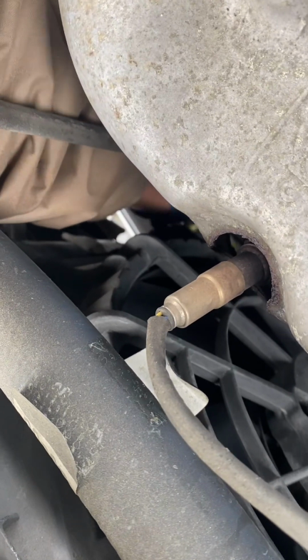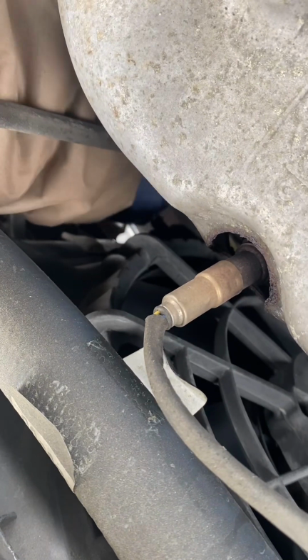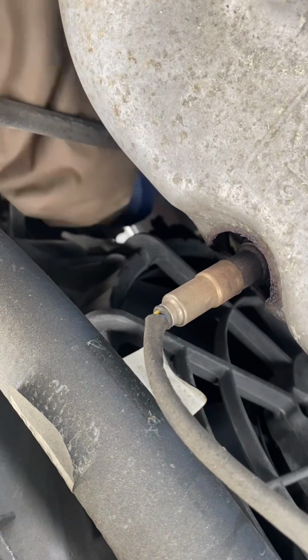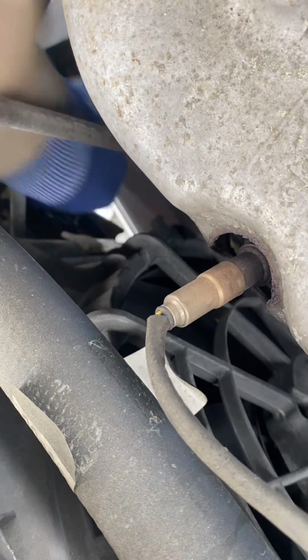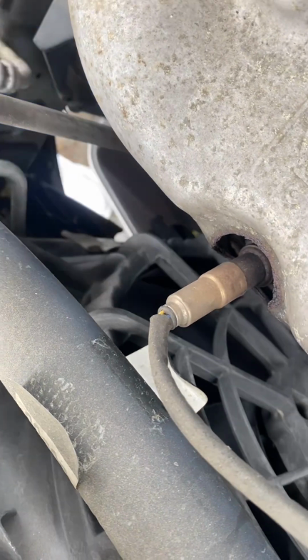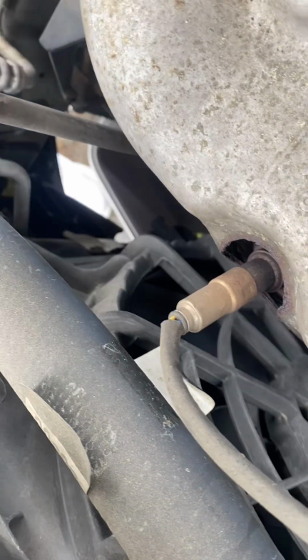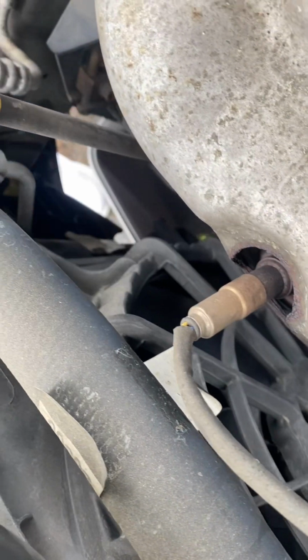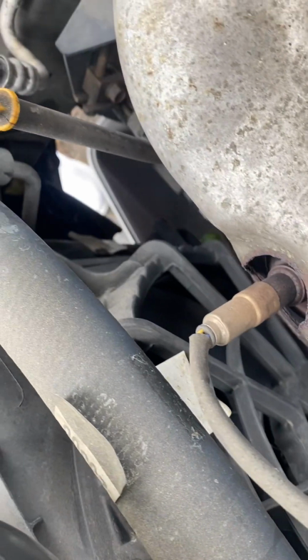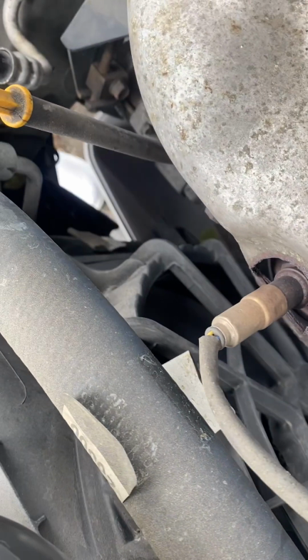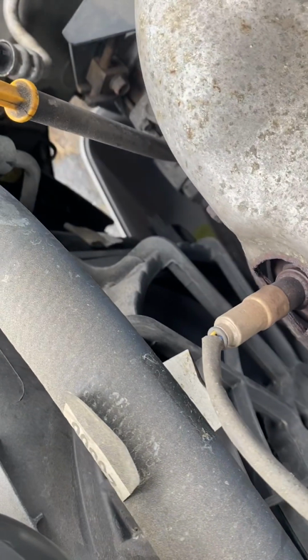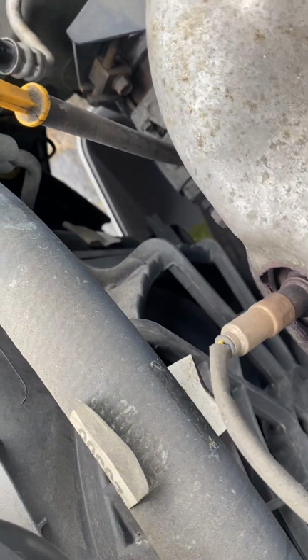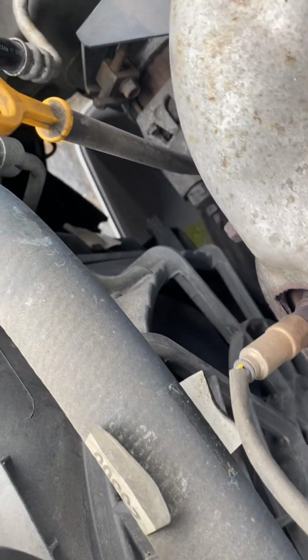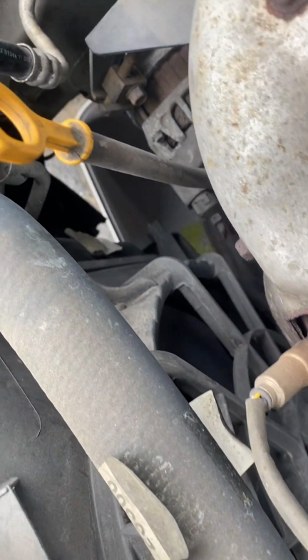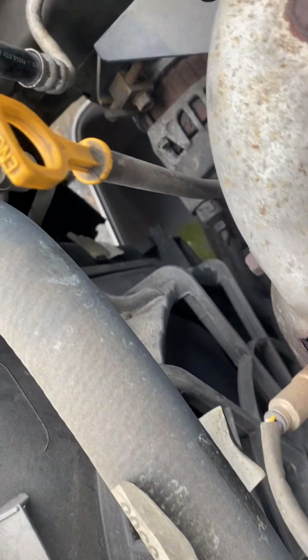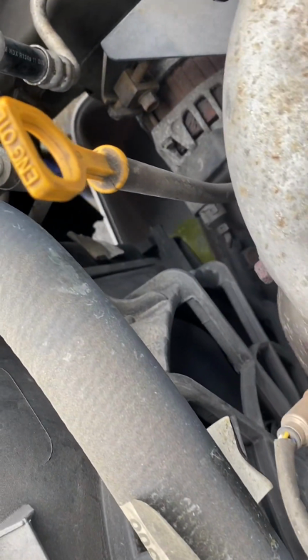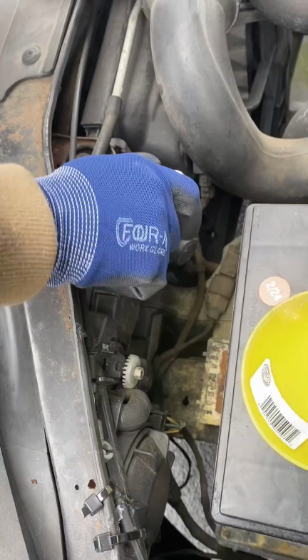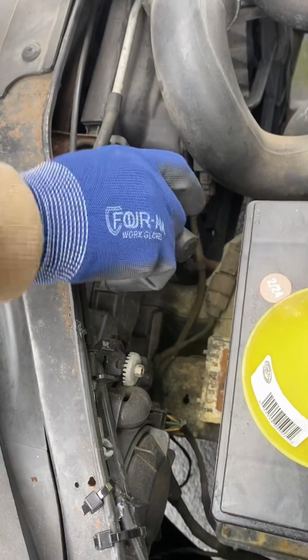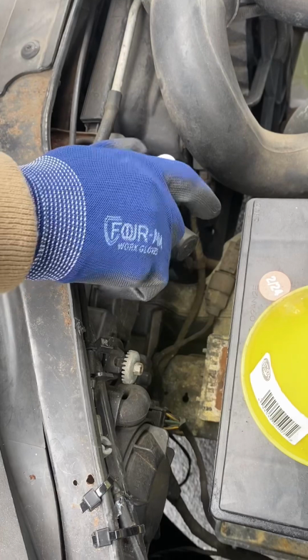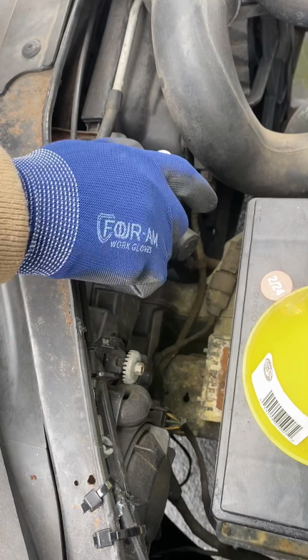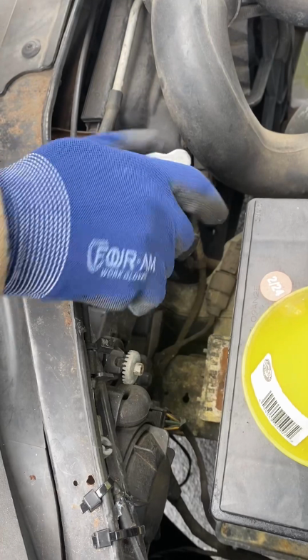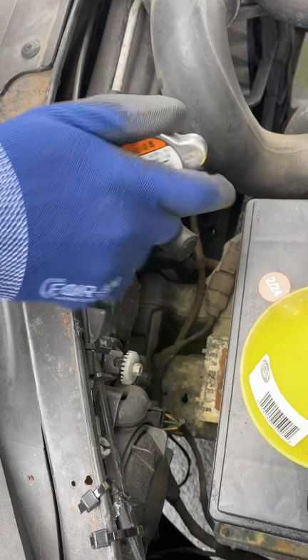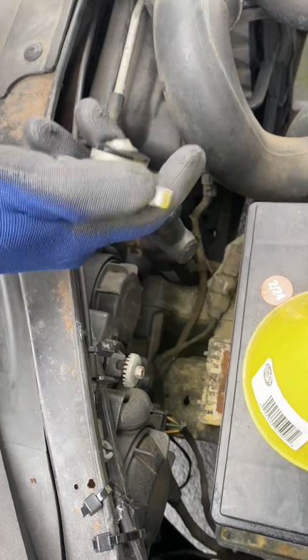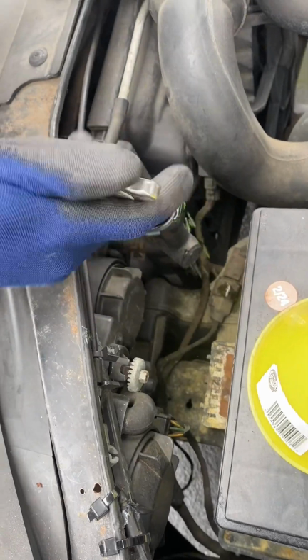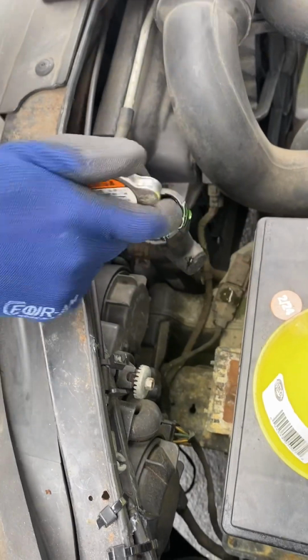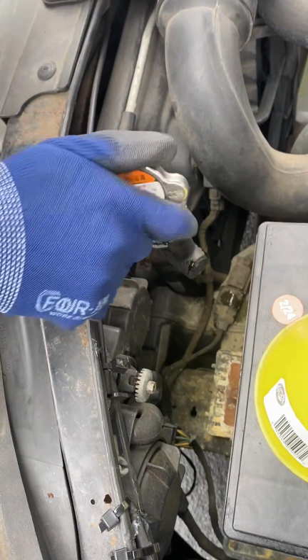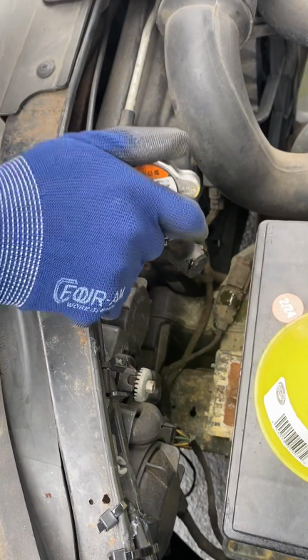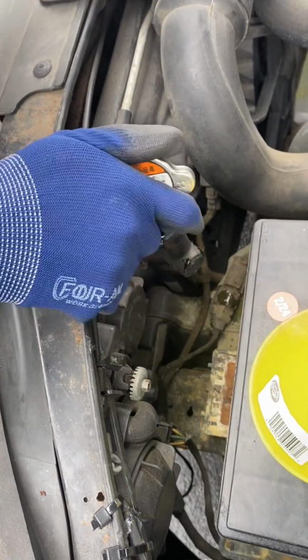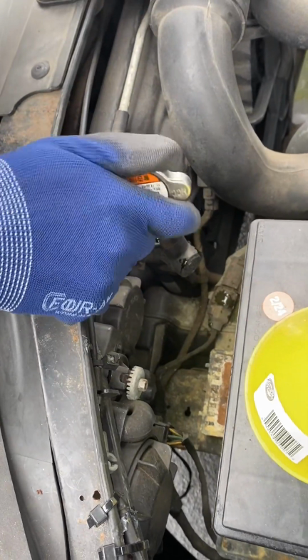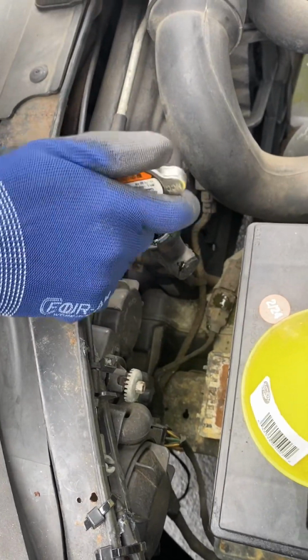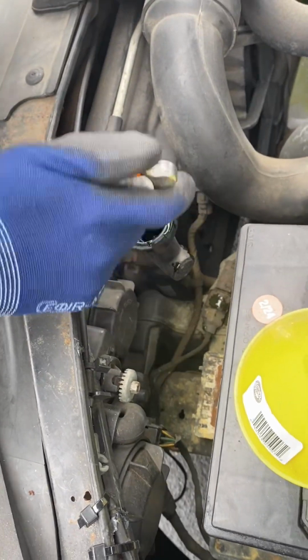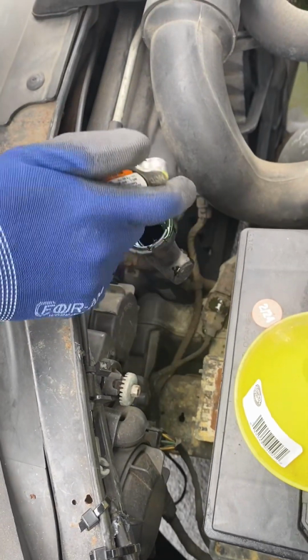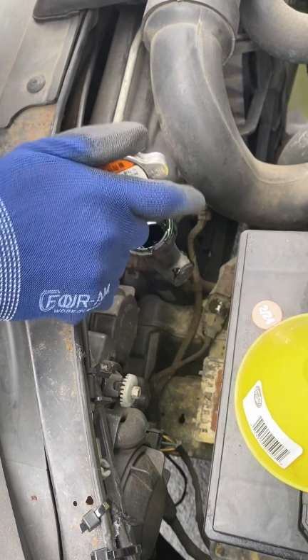Unscrew that coolant drain valve and allow the coolant to drain. I'm also releasing the radiator cap to allow faster drainage.